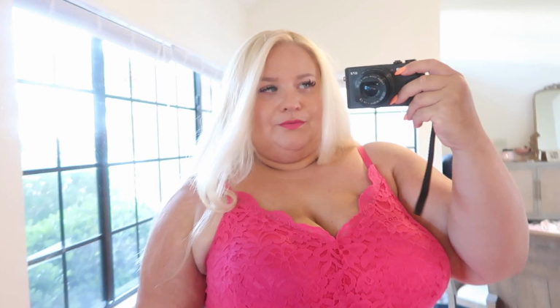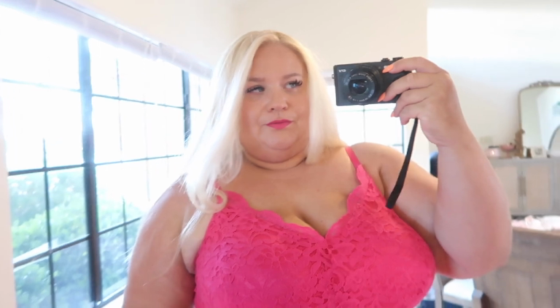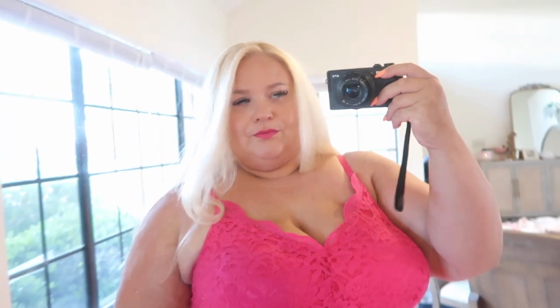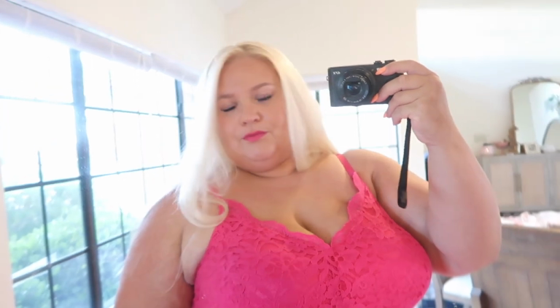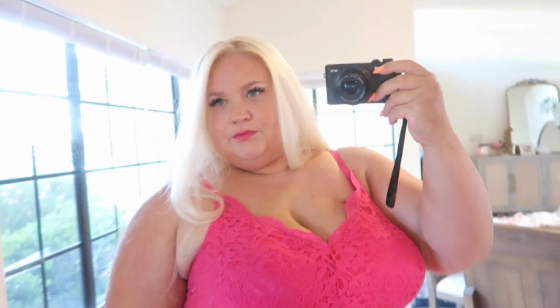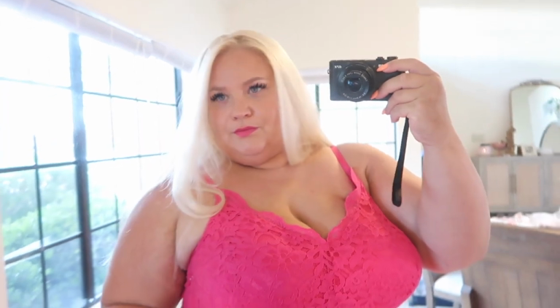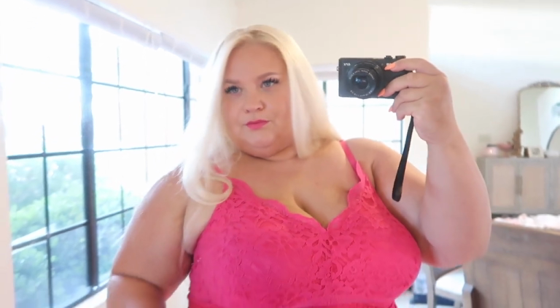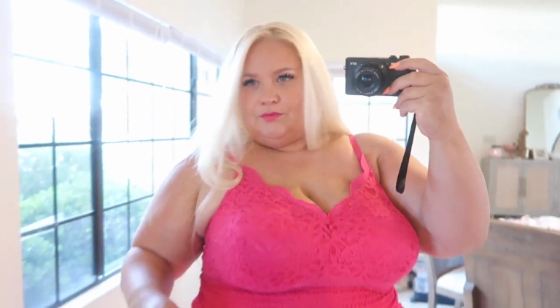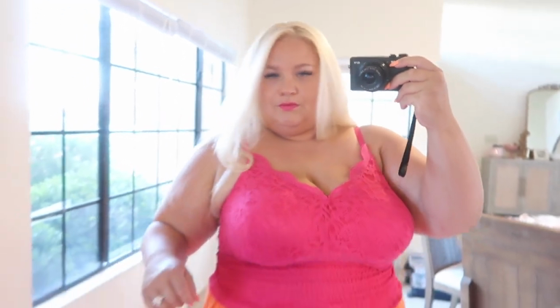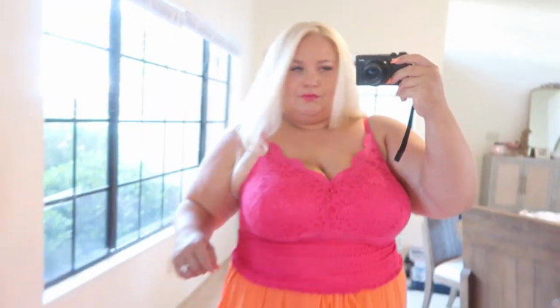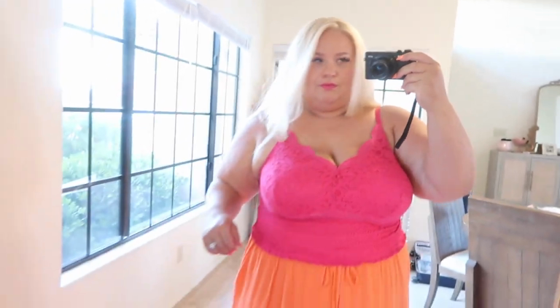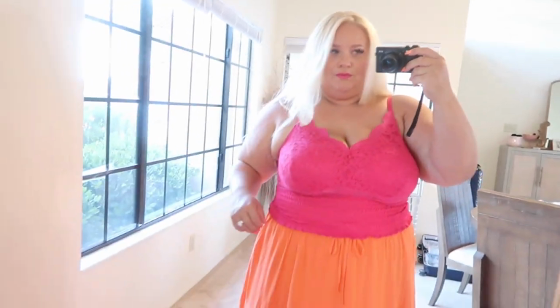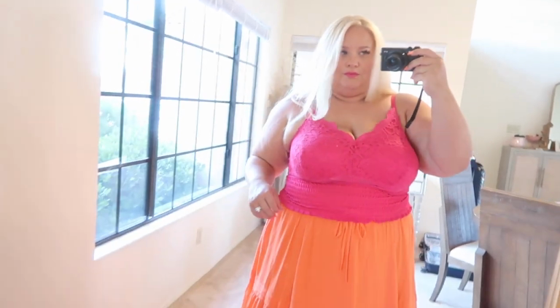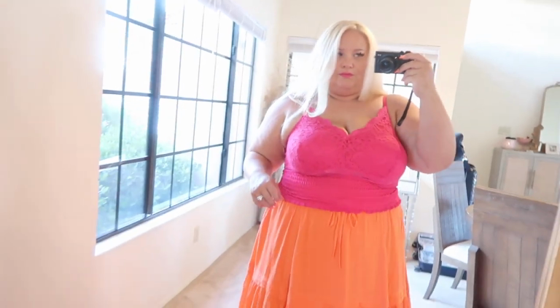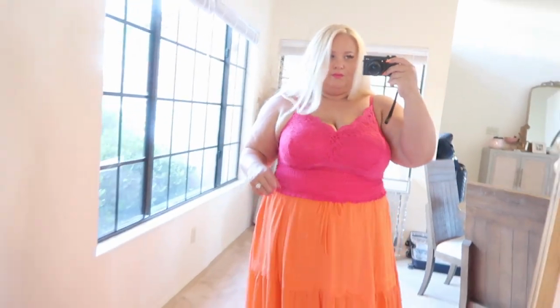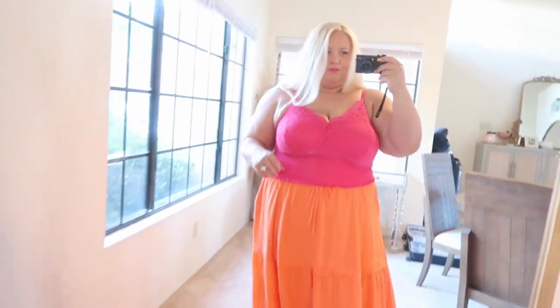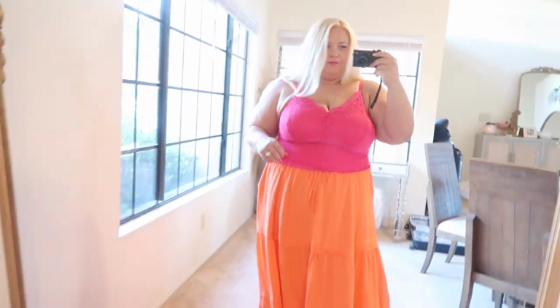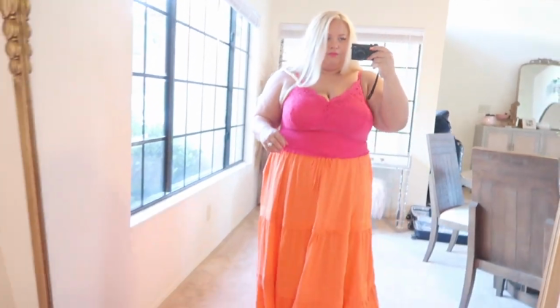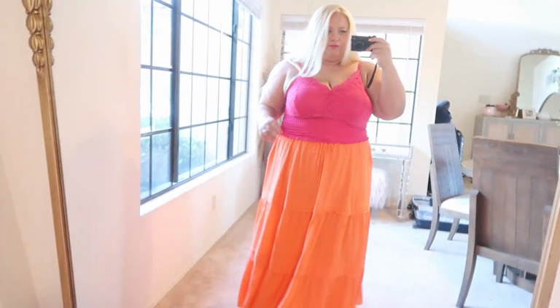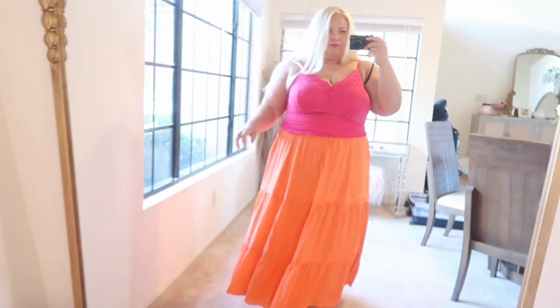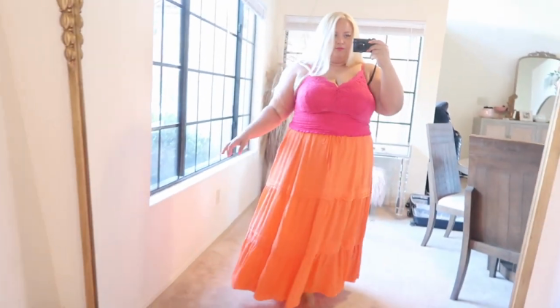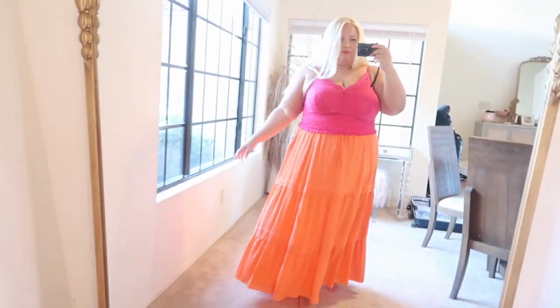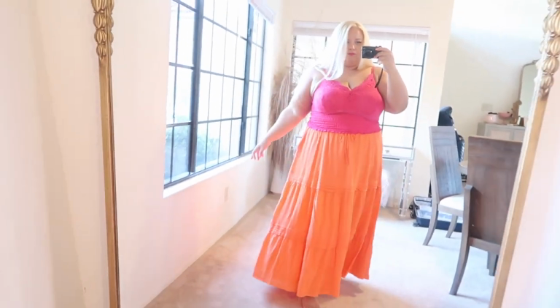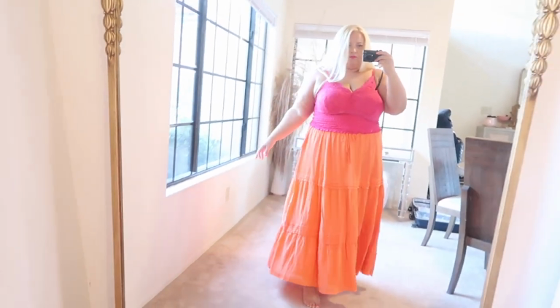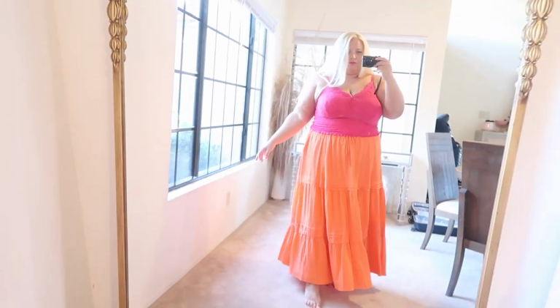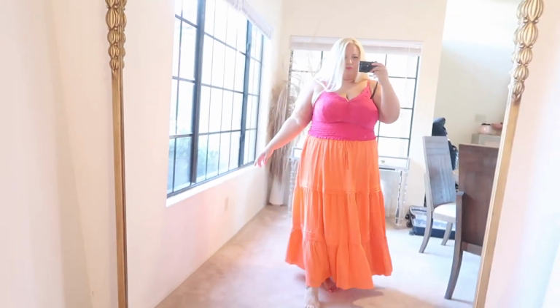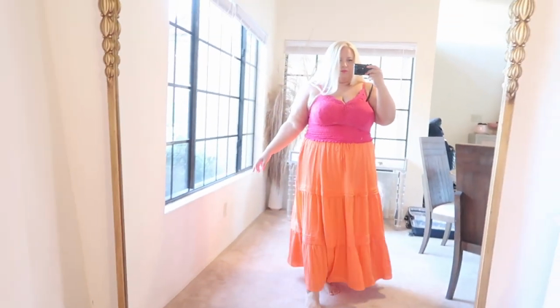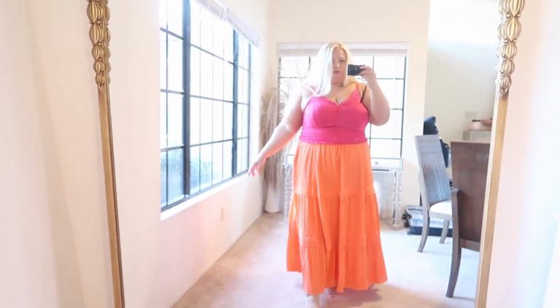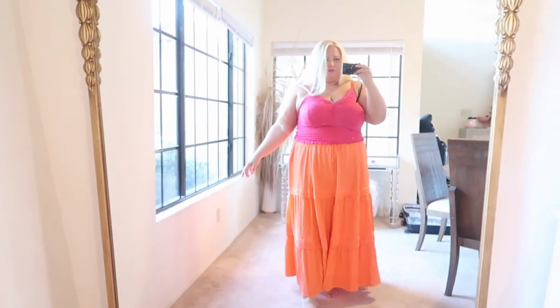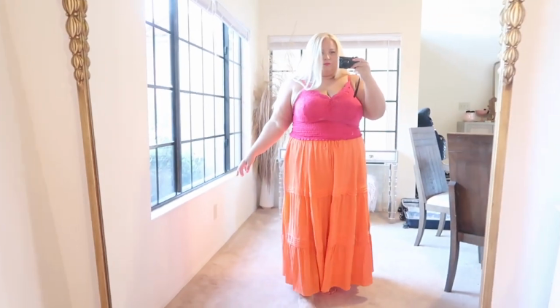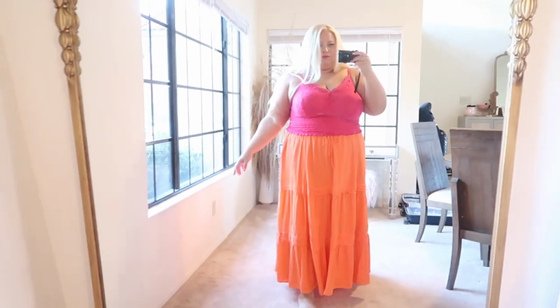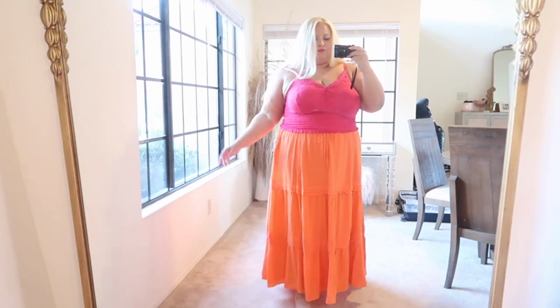Welcome back to my channel. Today we are doing a Torrid plus size try-on haul. I love Torrid.